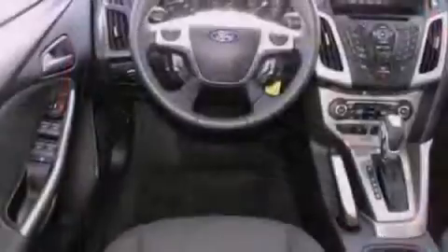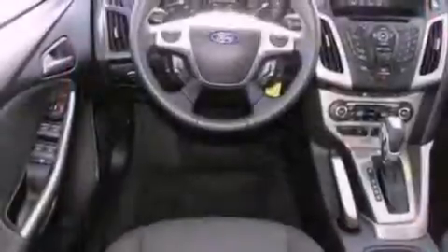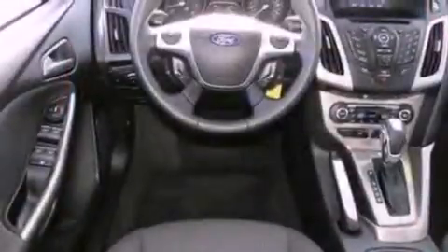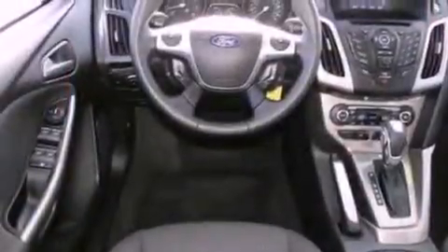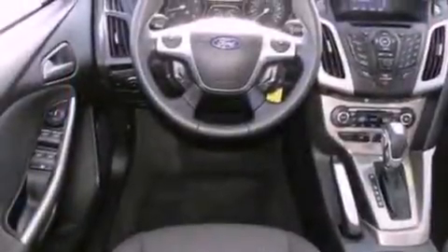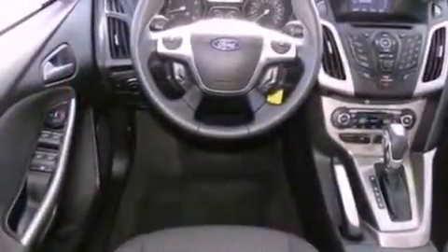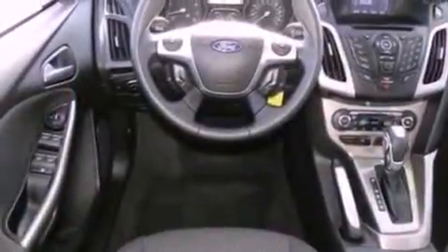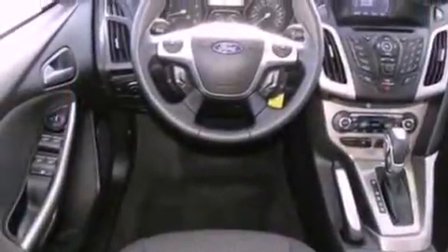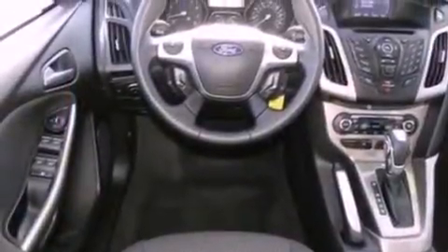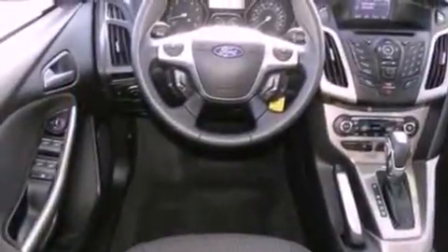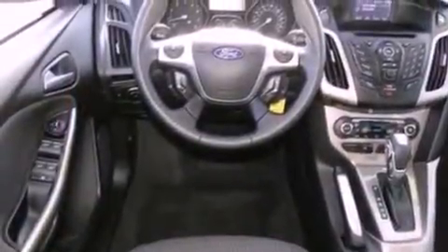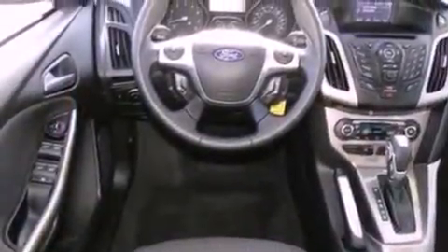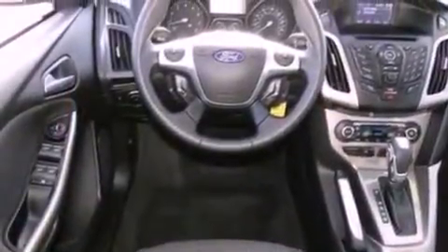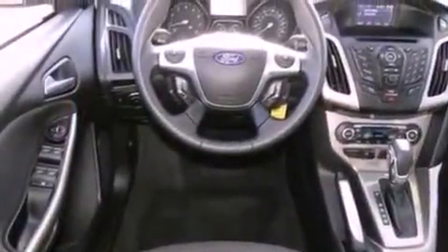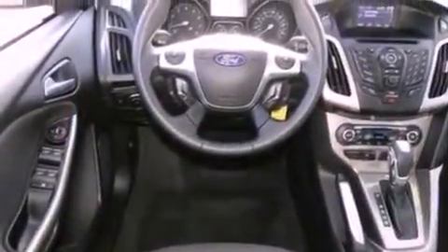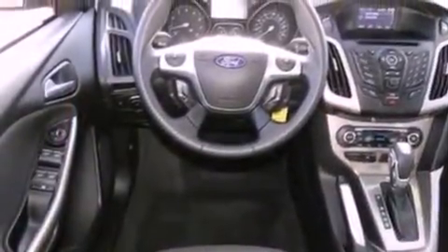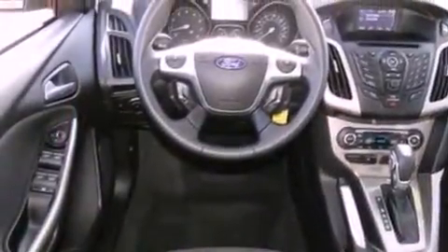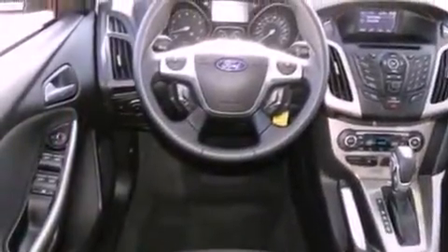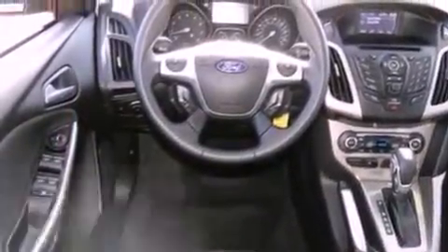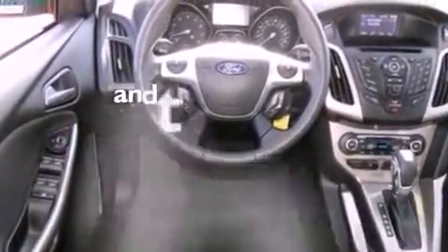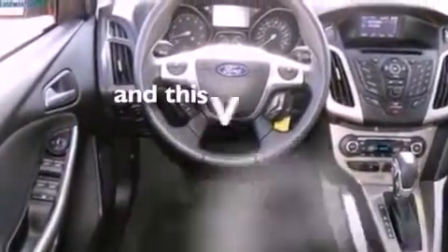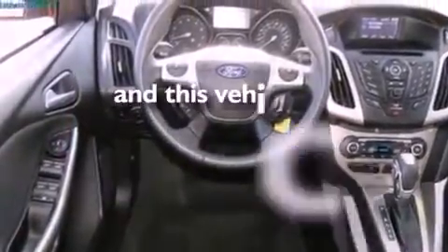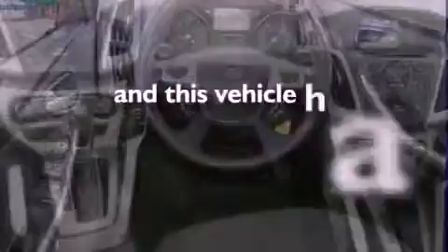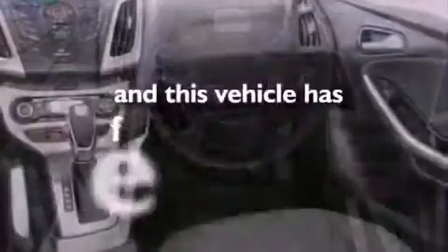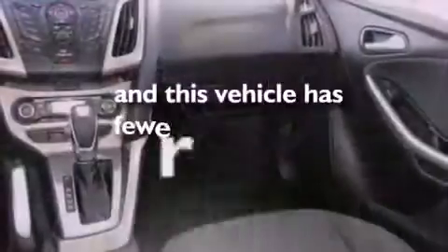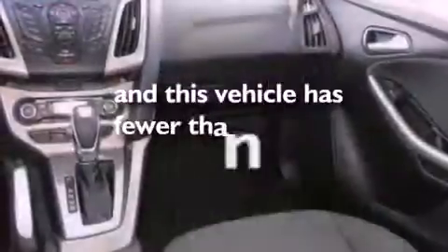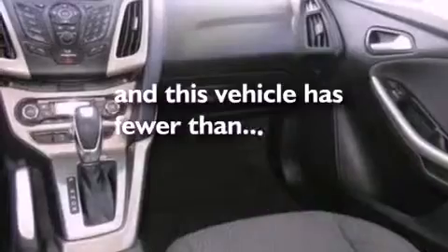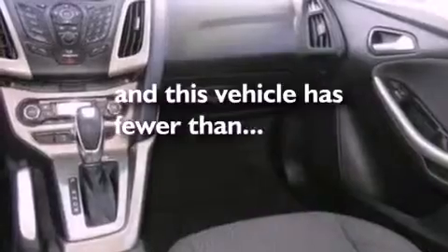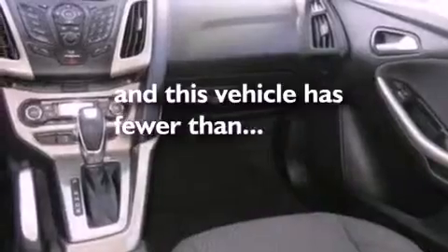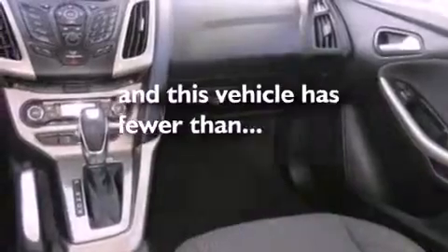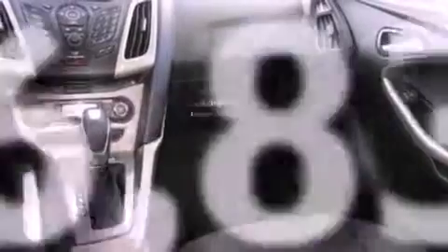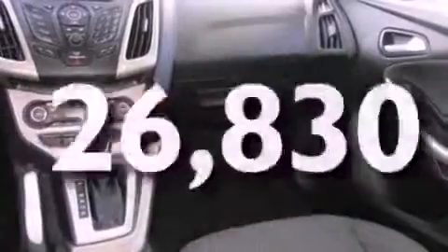Additional features include dusk-sensing headlights and a CD player. This vehicle has less than 27,000 miles.